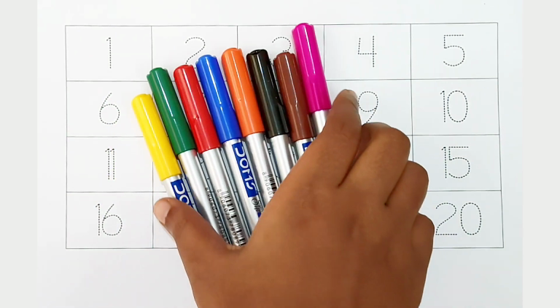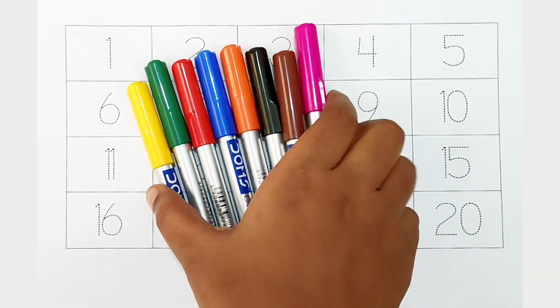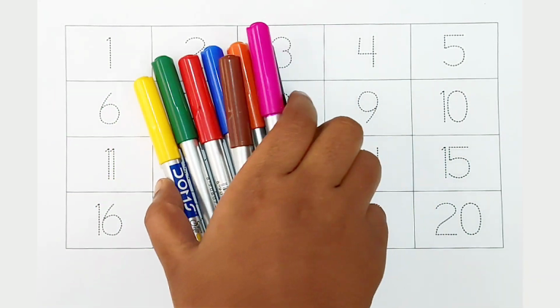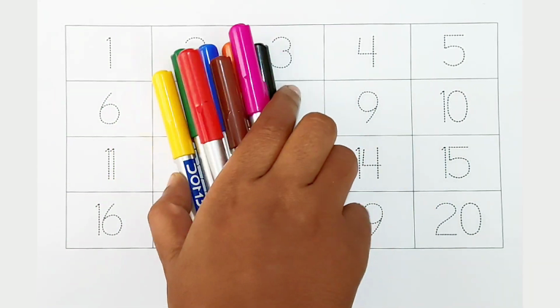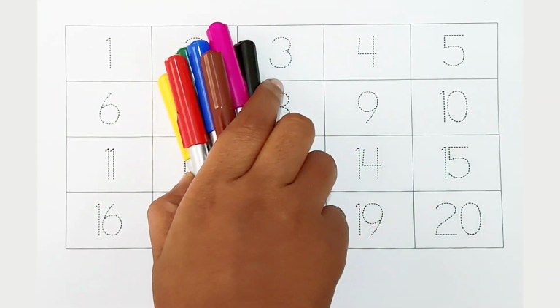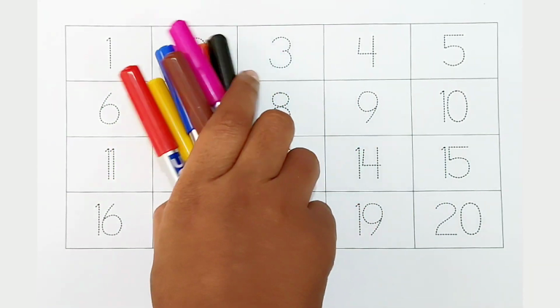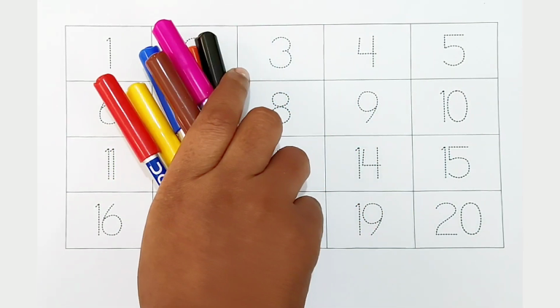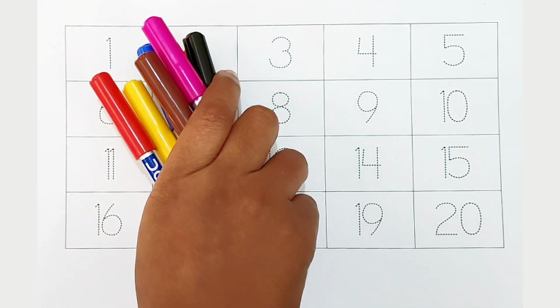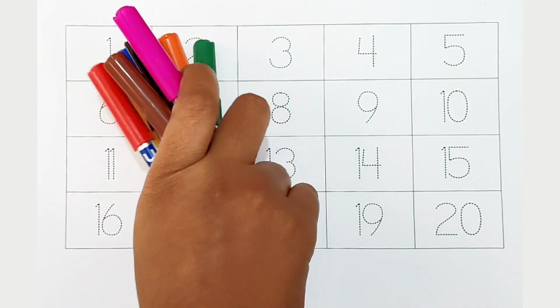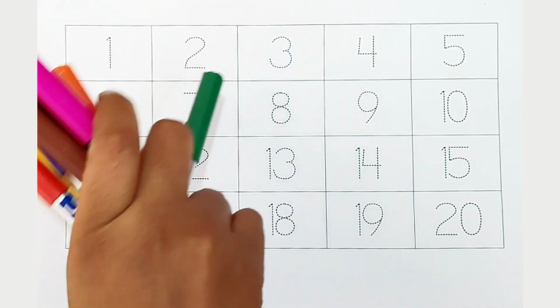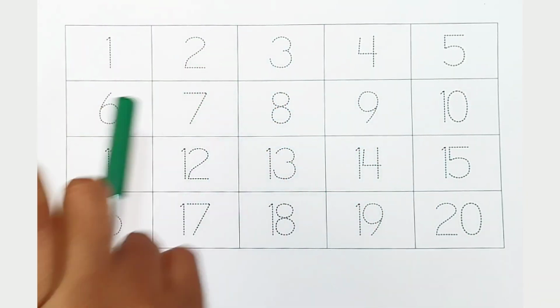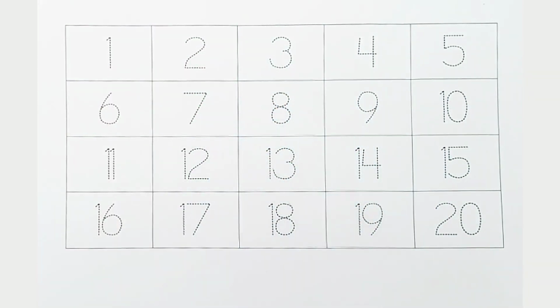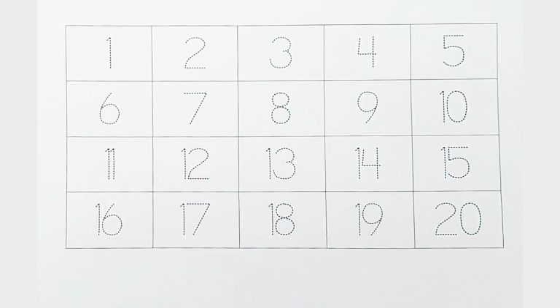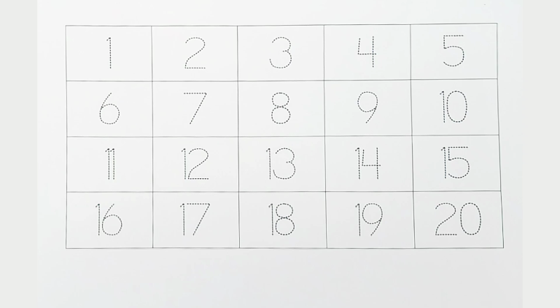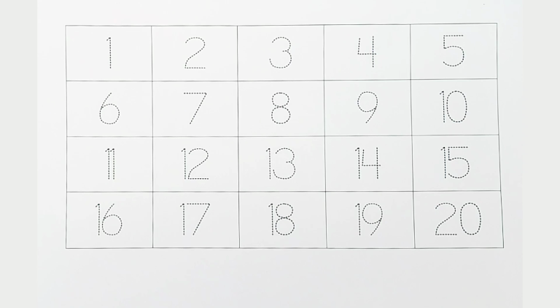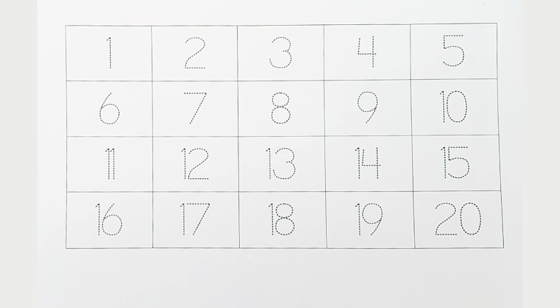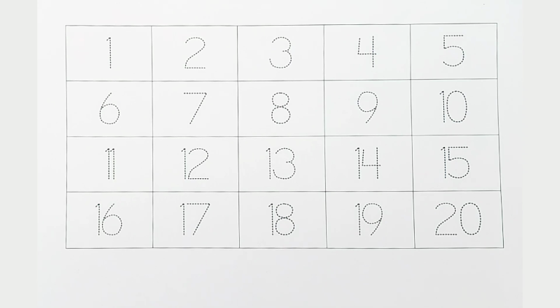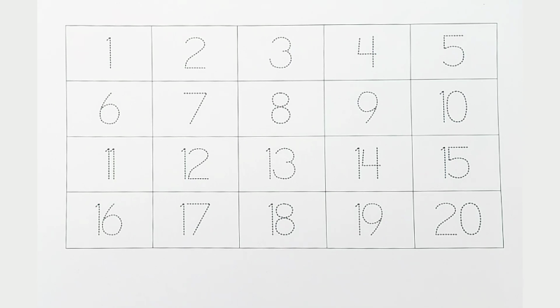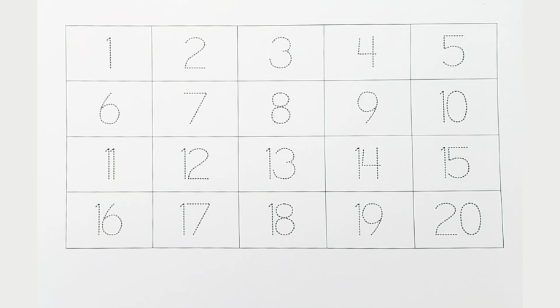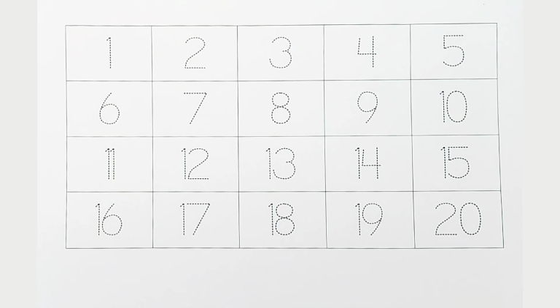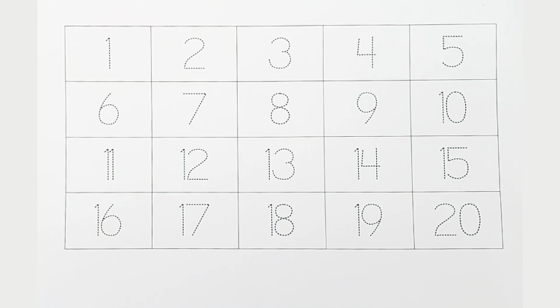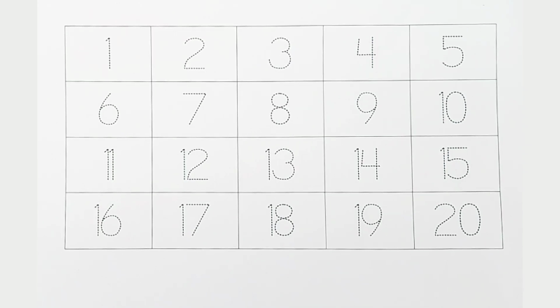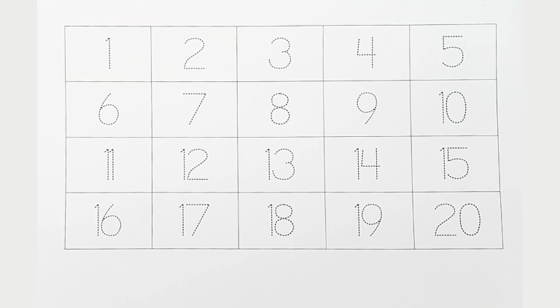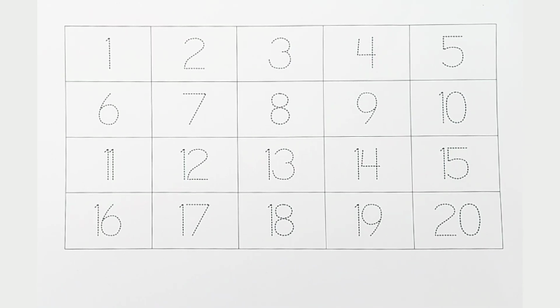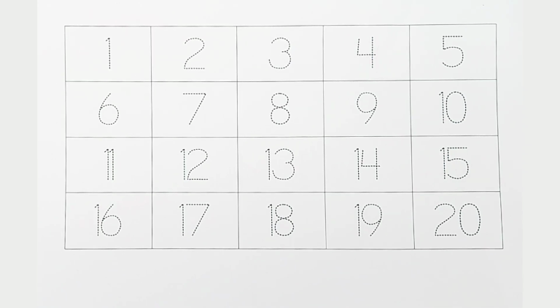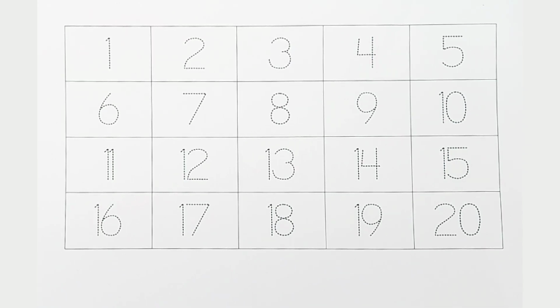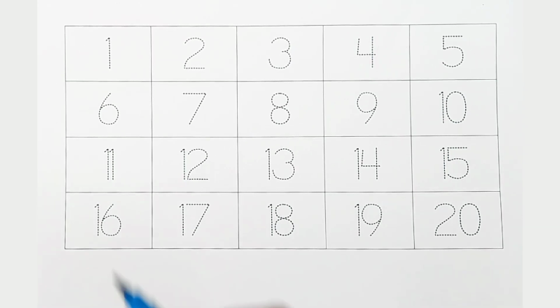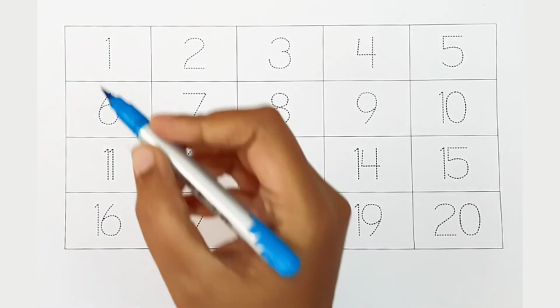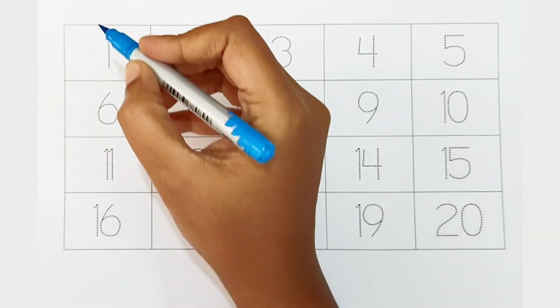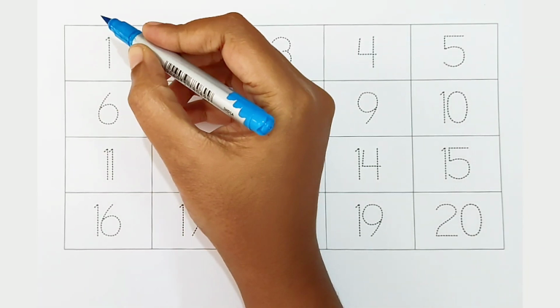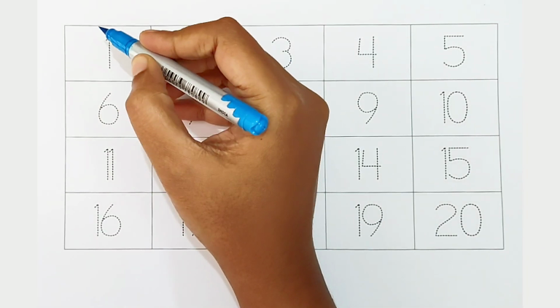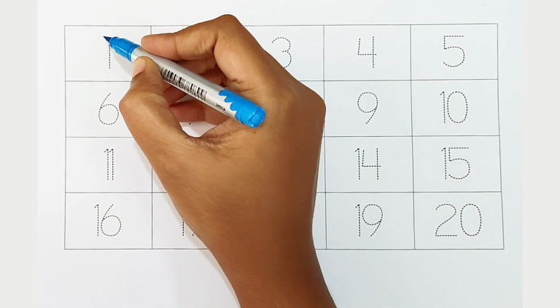Hi kids, today we can learn the numbers from 1 to 20. Let's begin. 1.